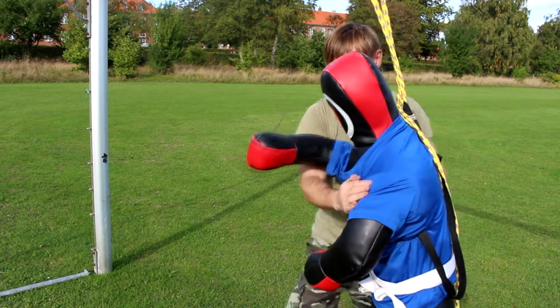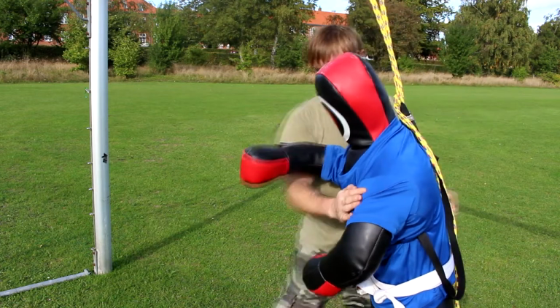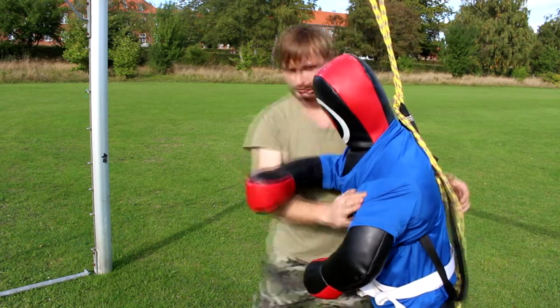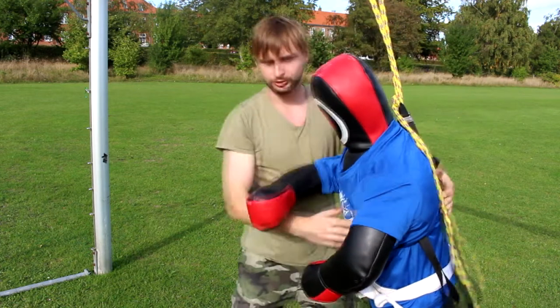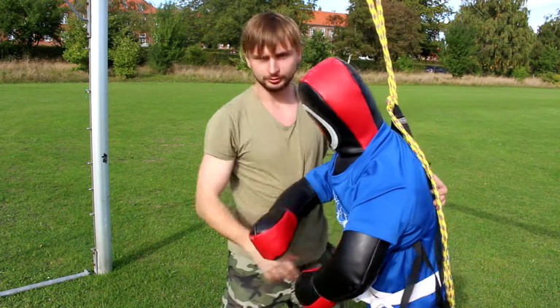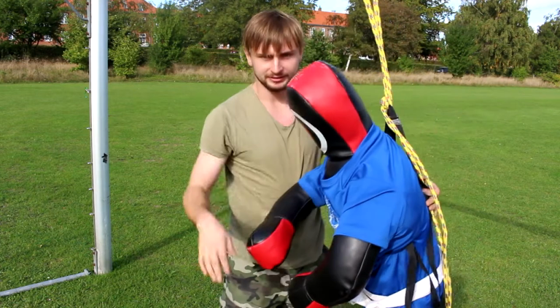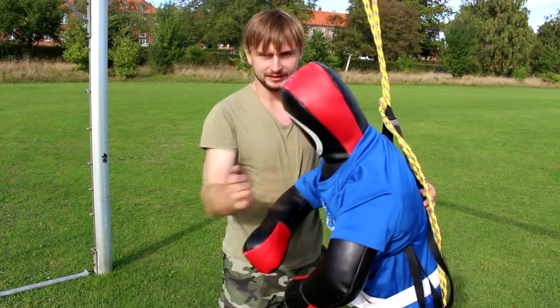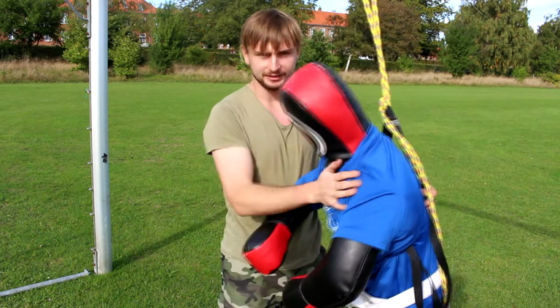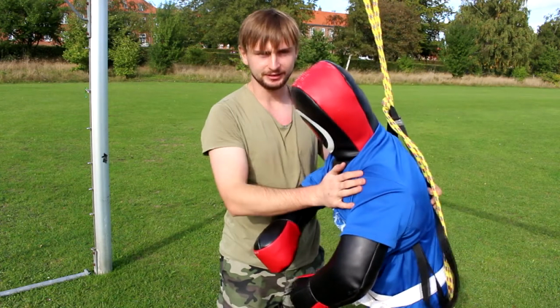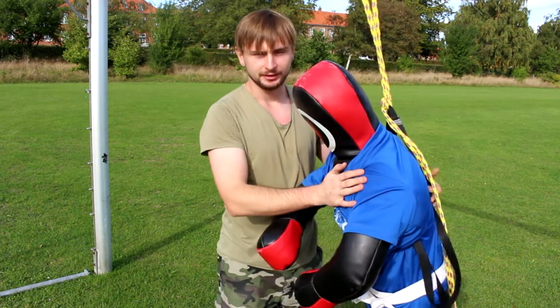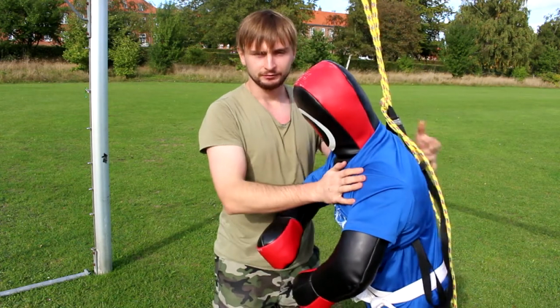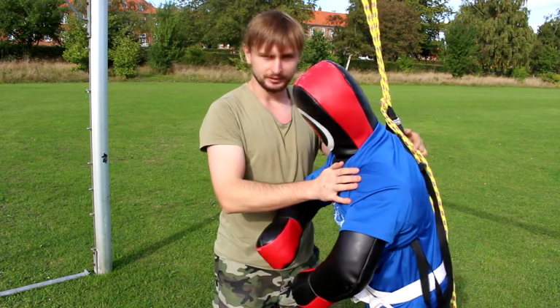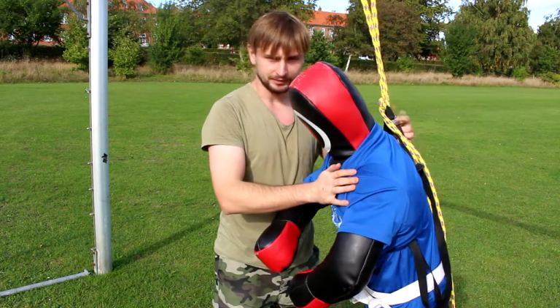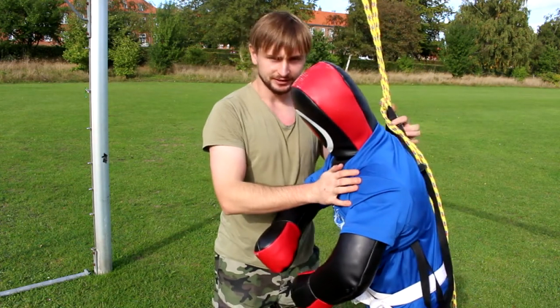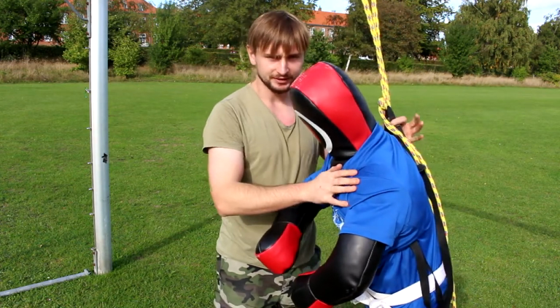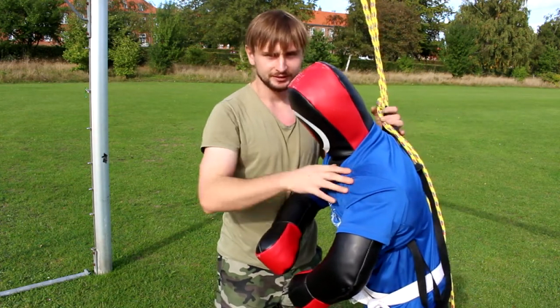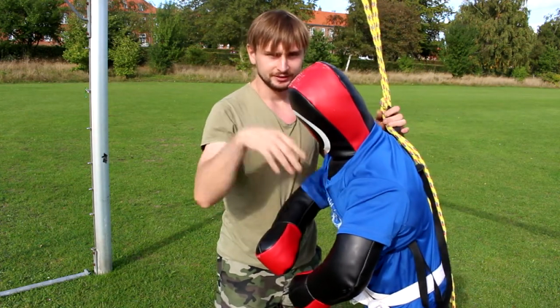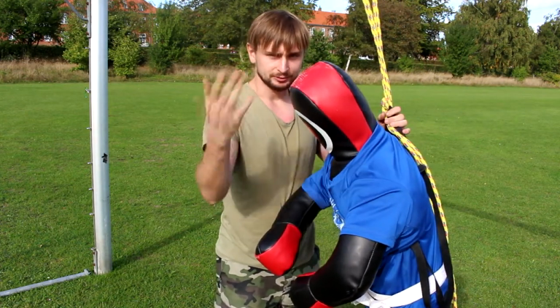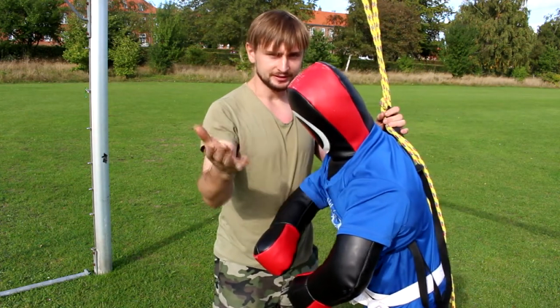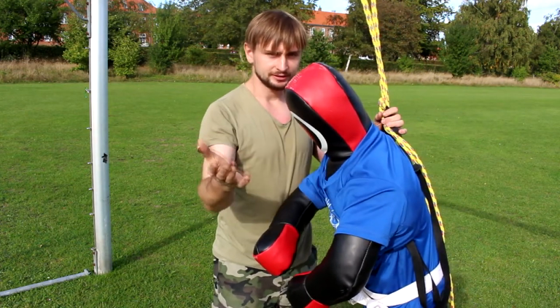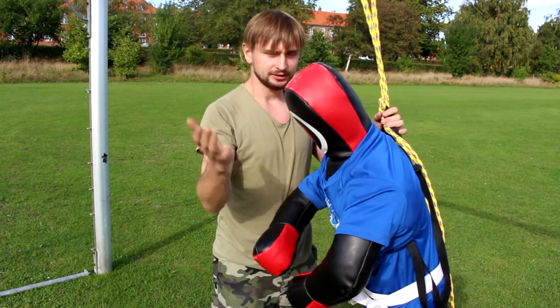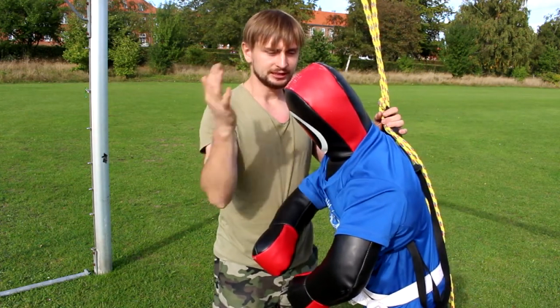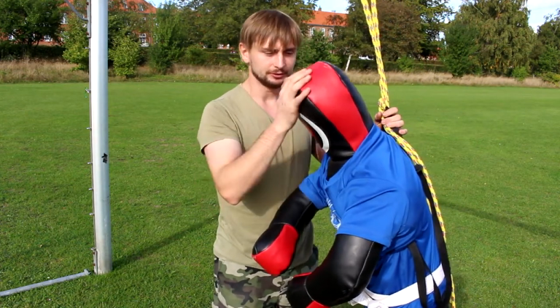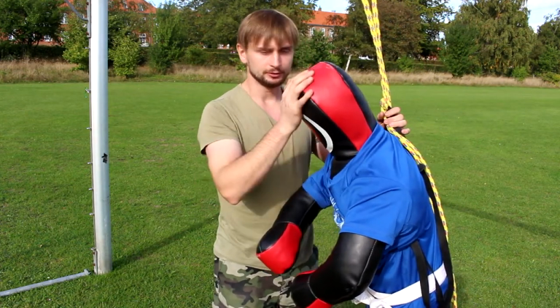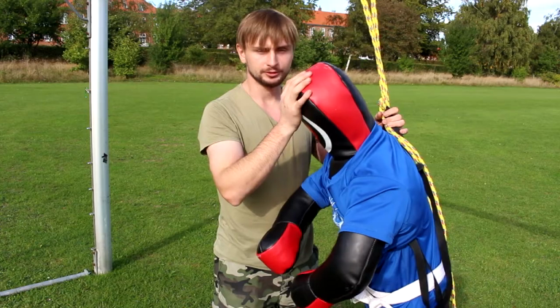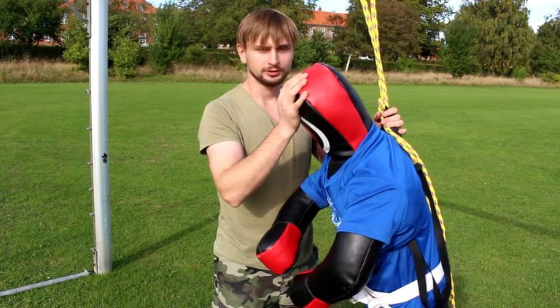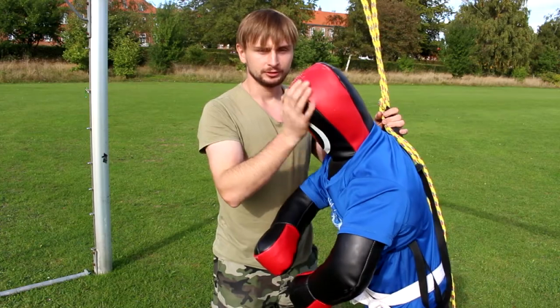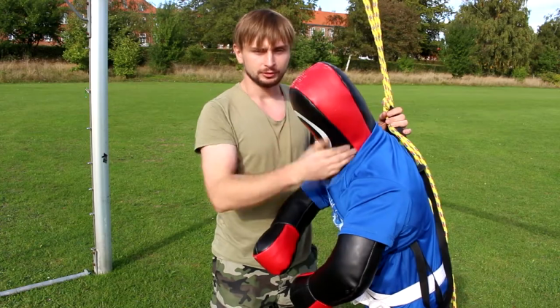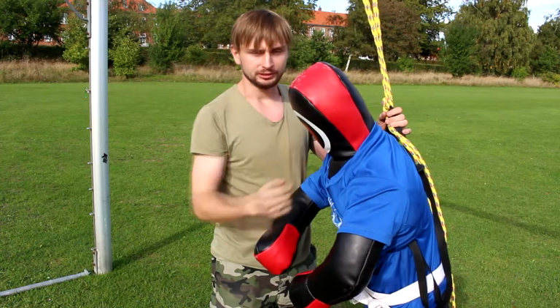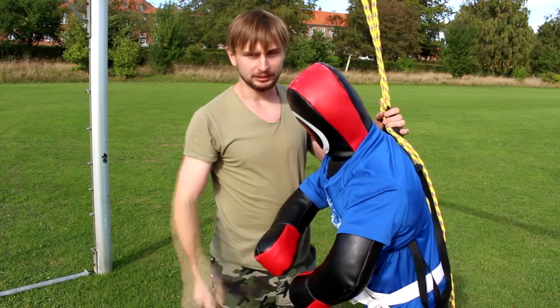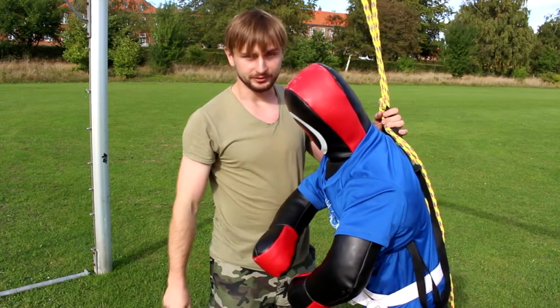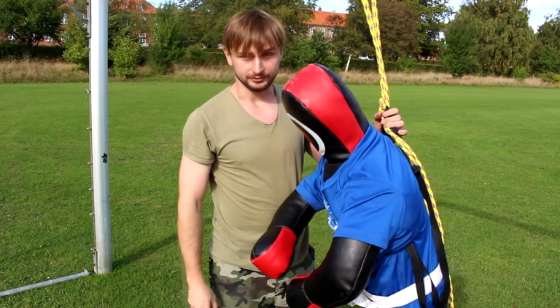Now I'm going to show you this technique with my partner so you can see how it looks on a real person.